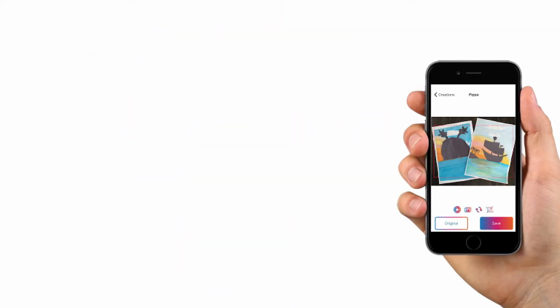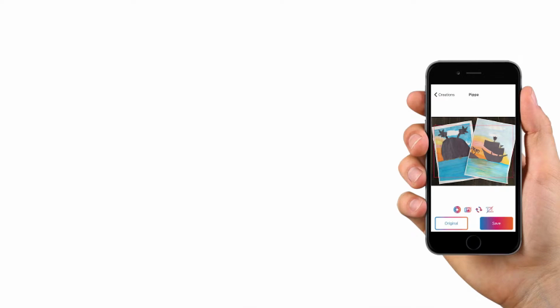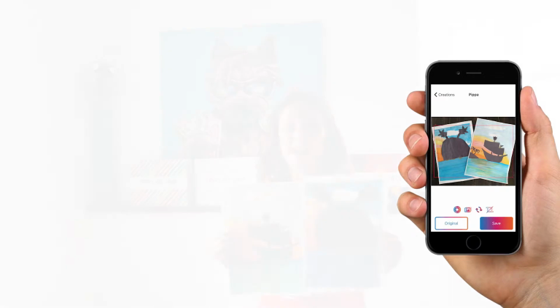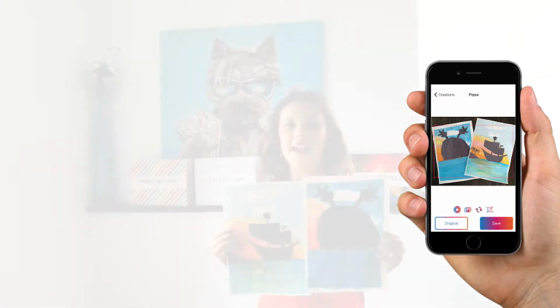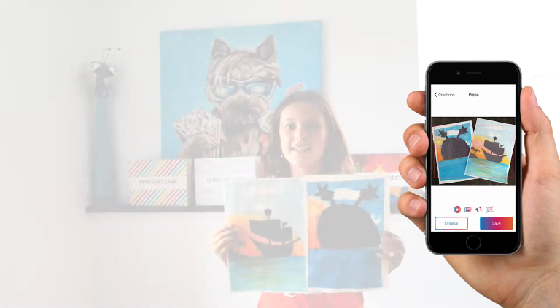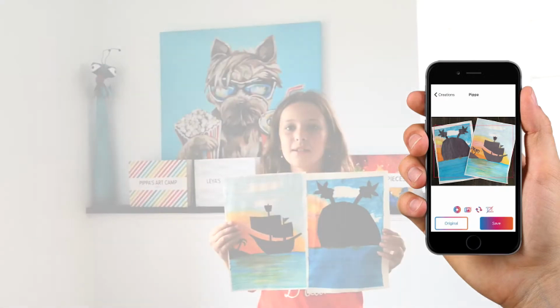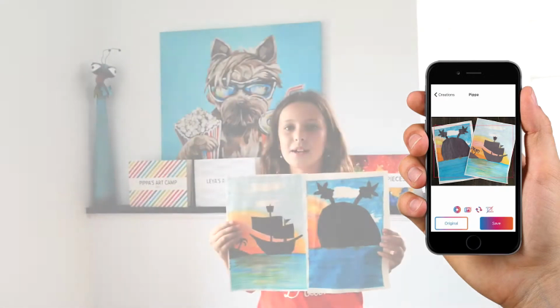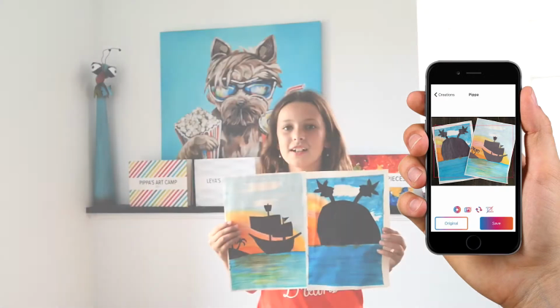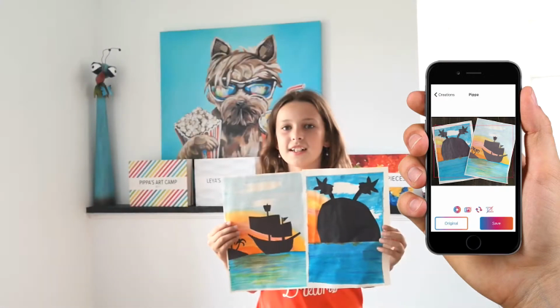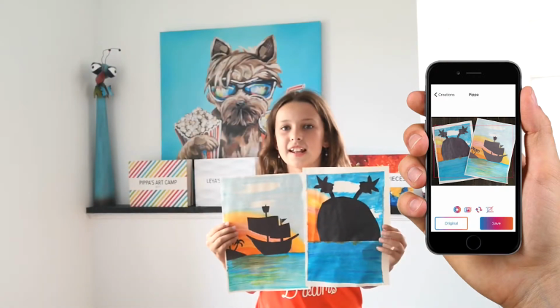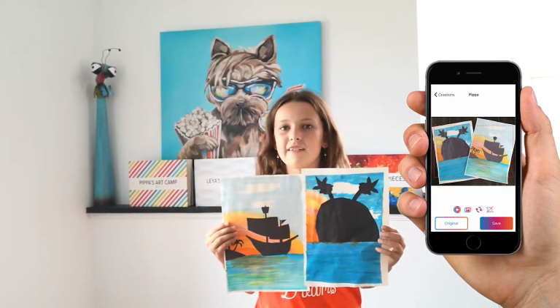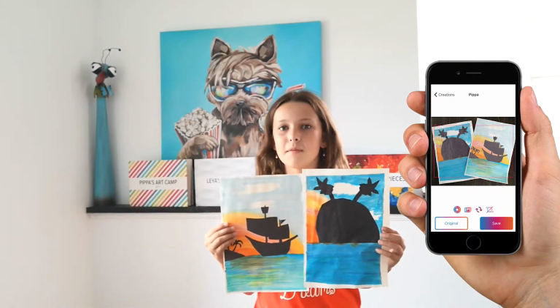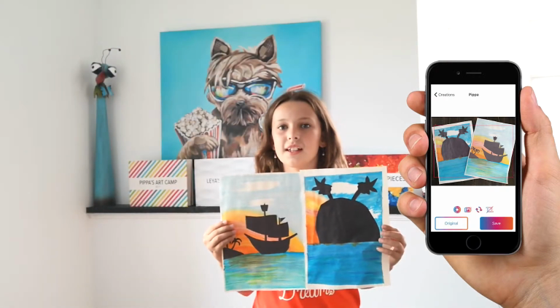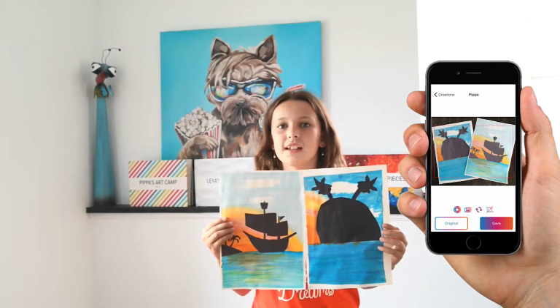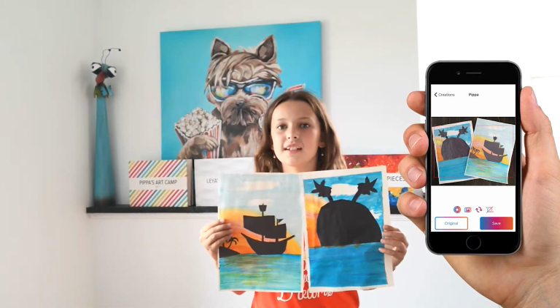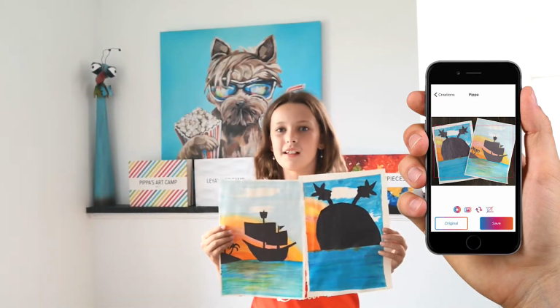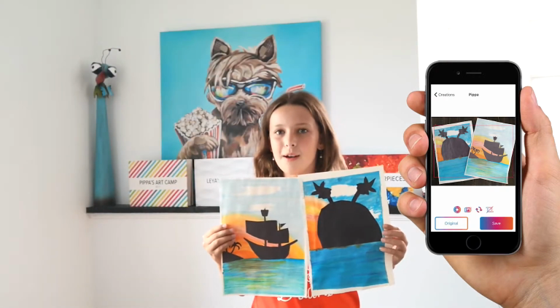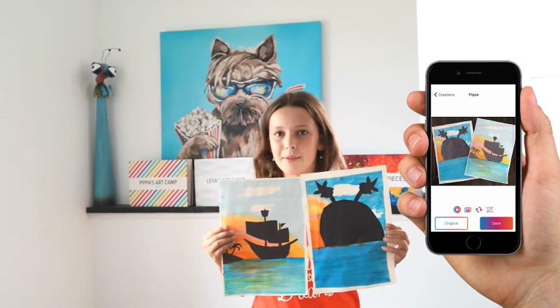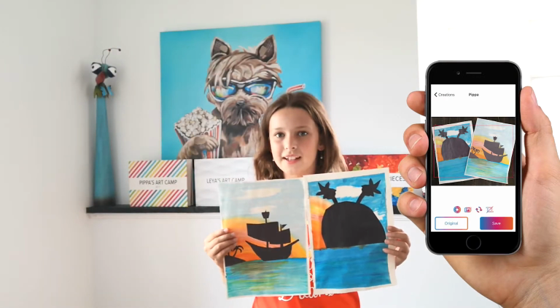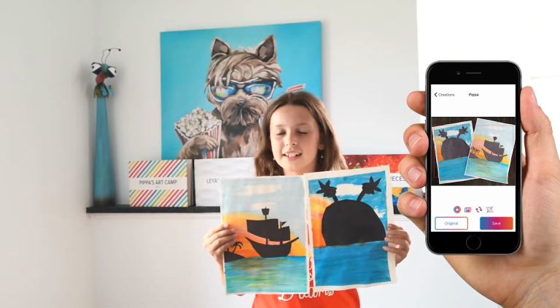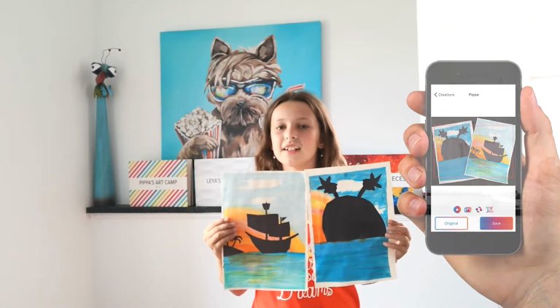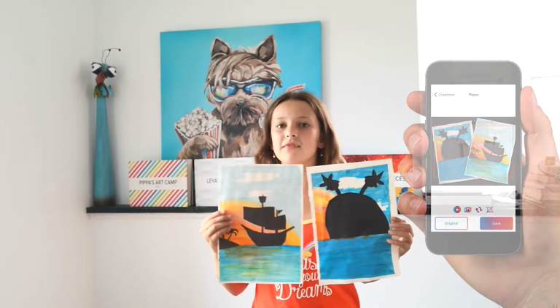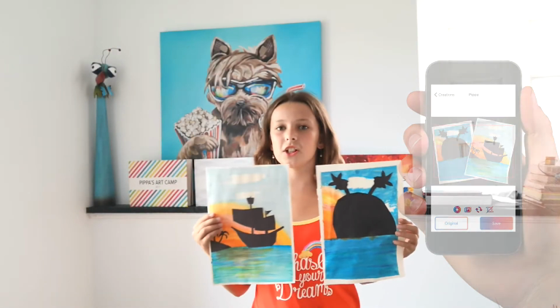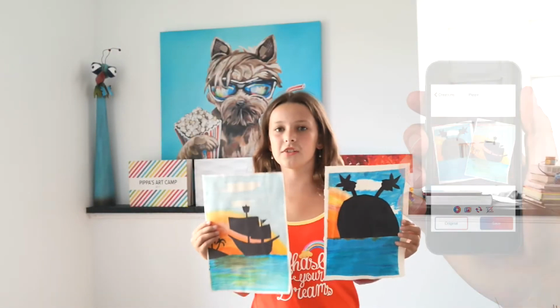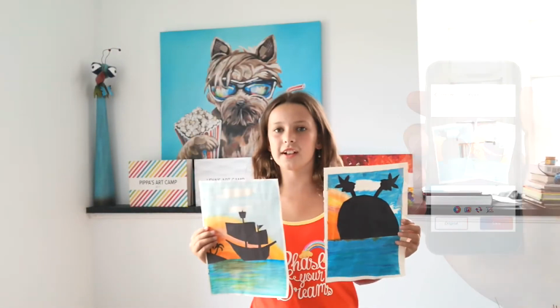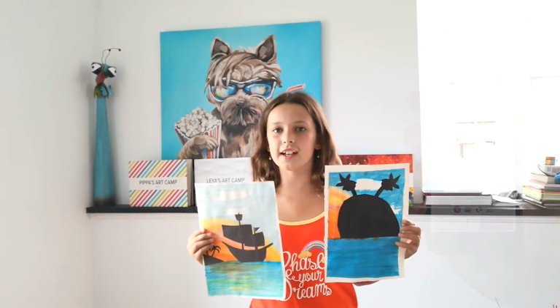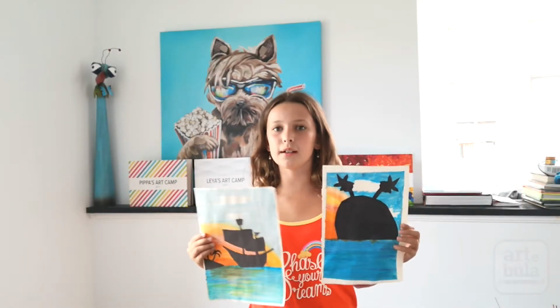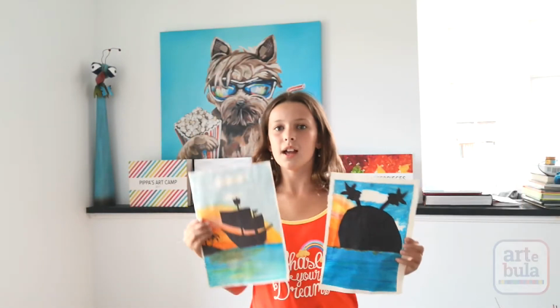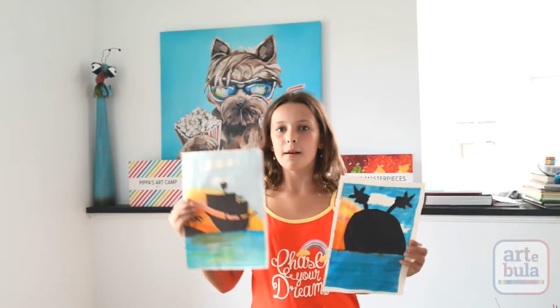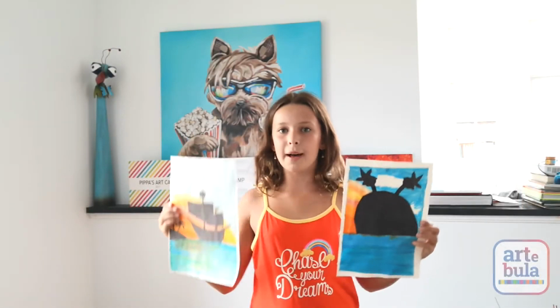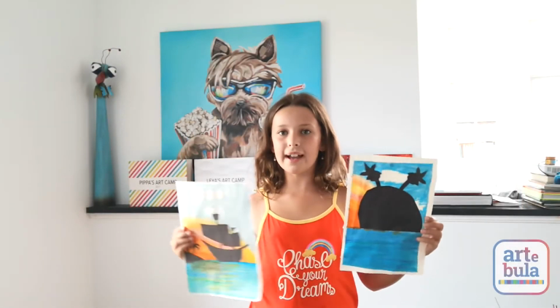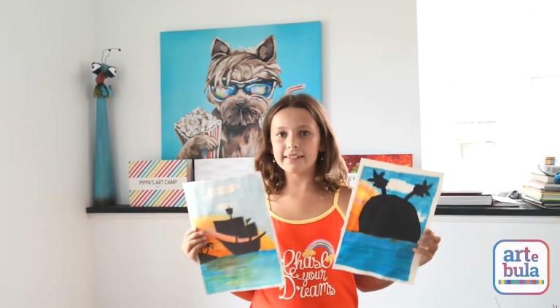Hey Little Makers! Today we're making silhouette paintings featuring pirates!